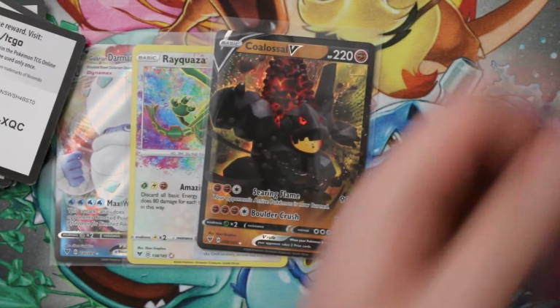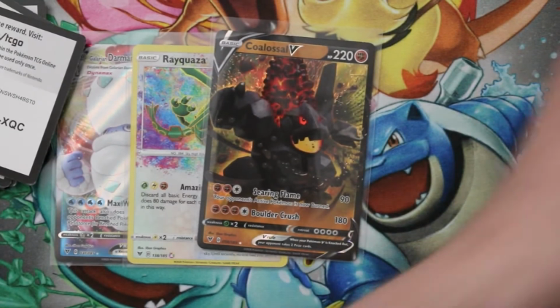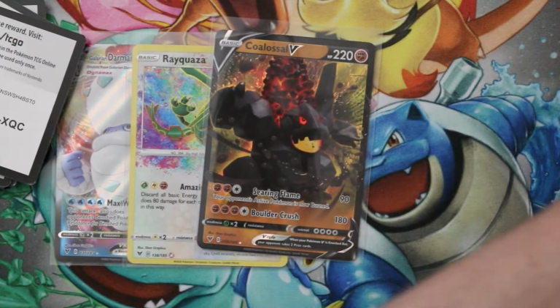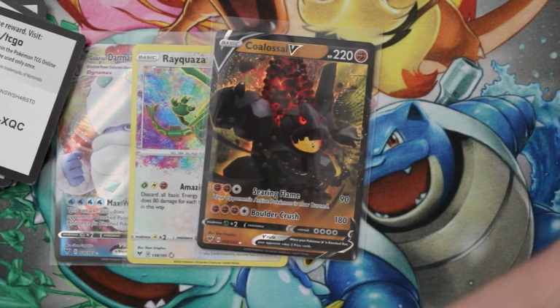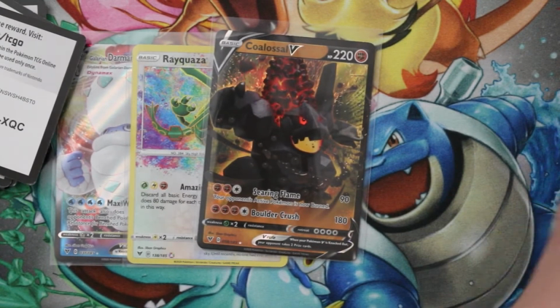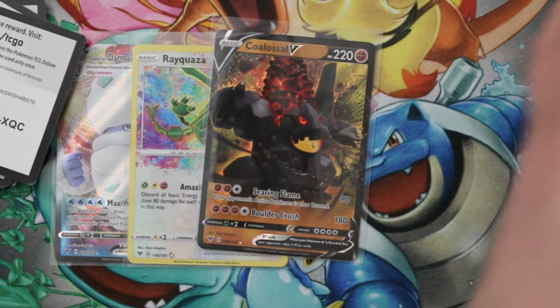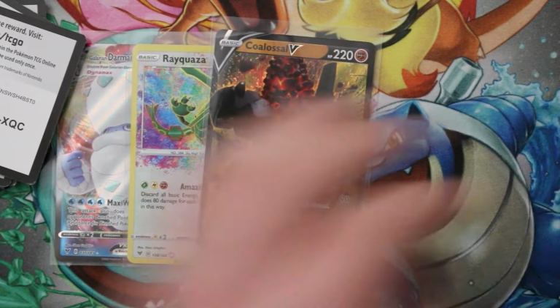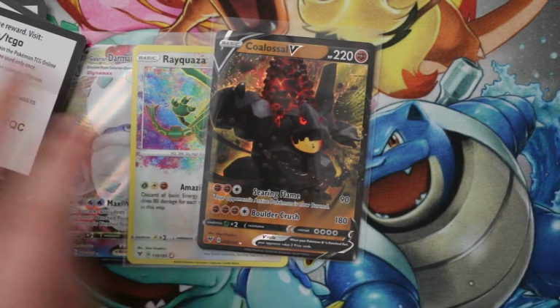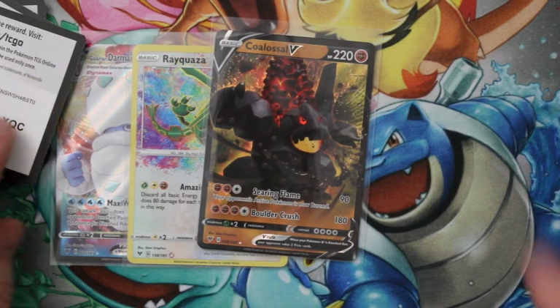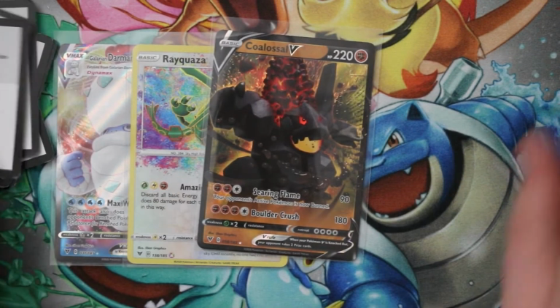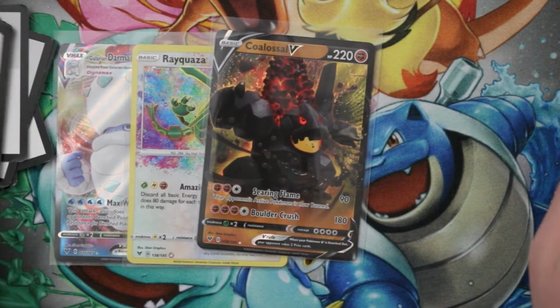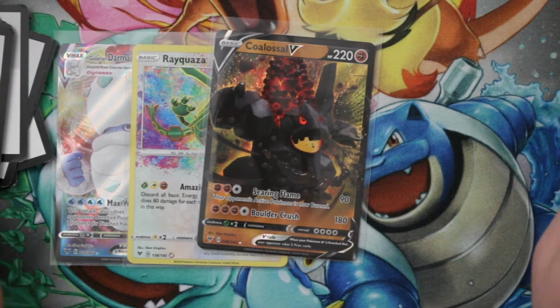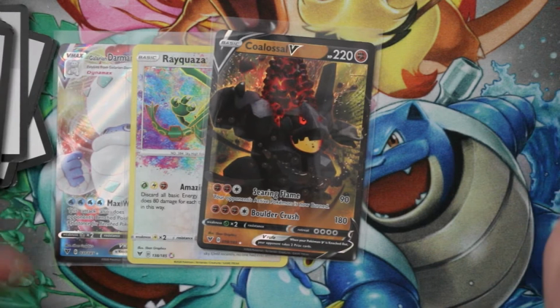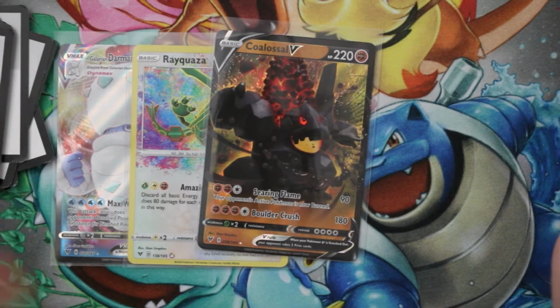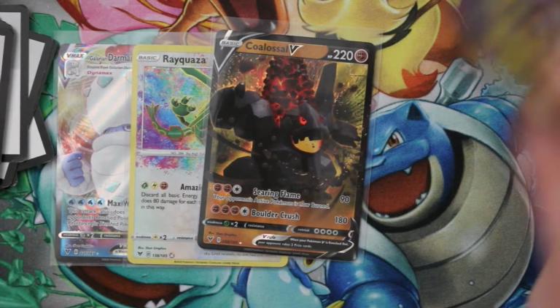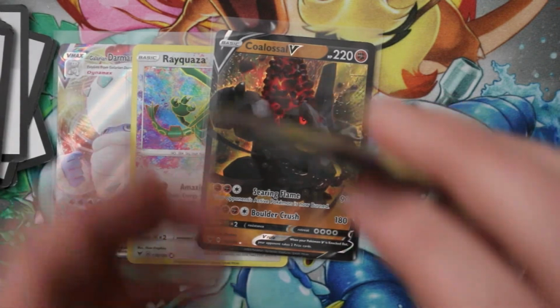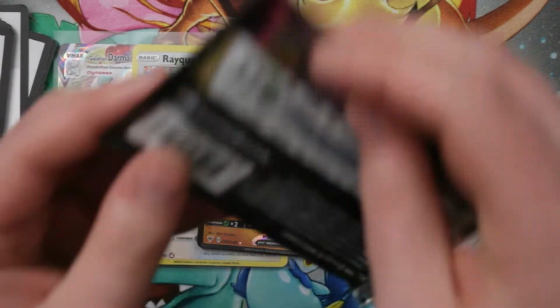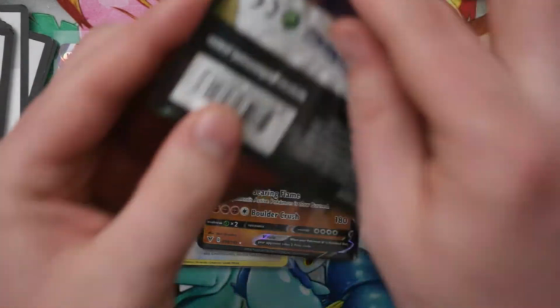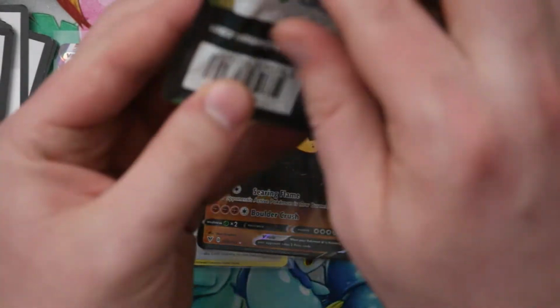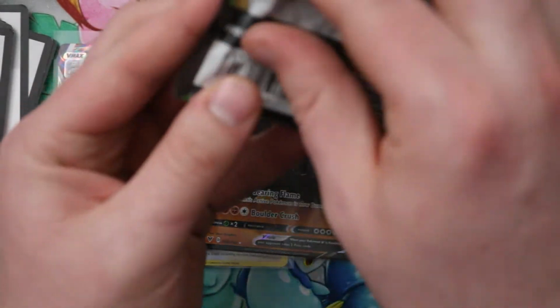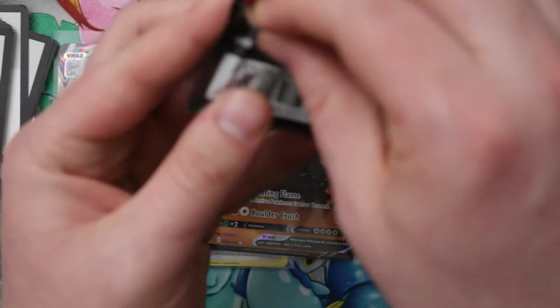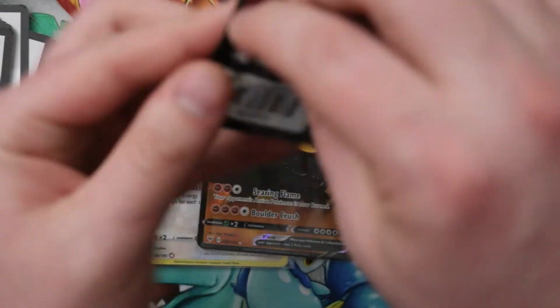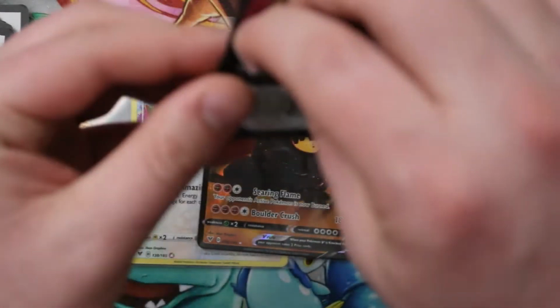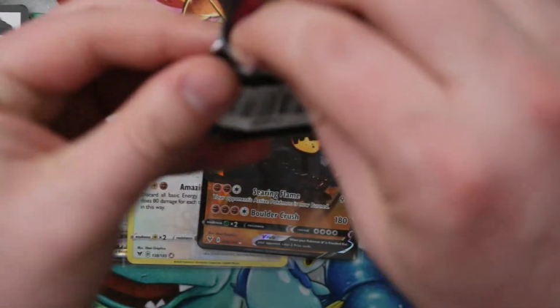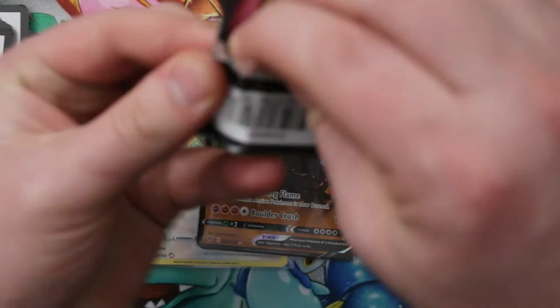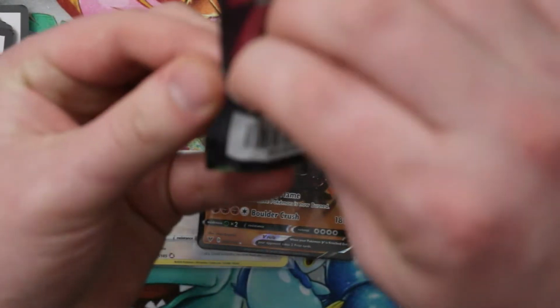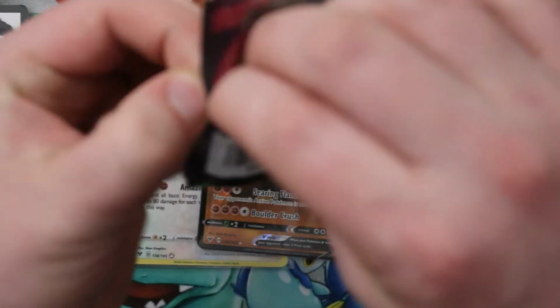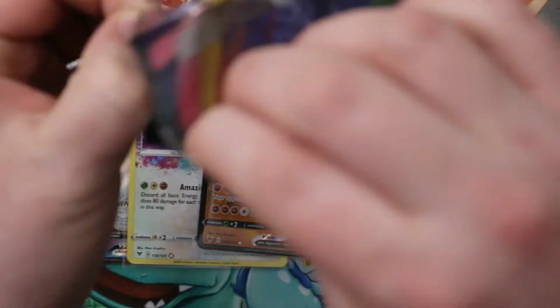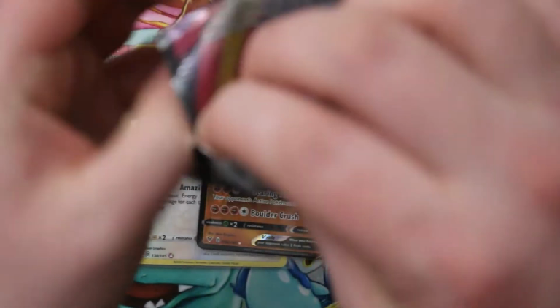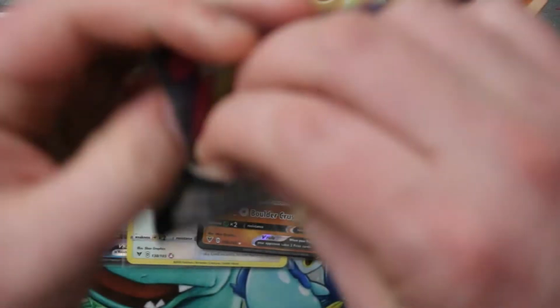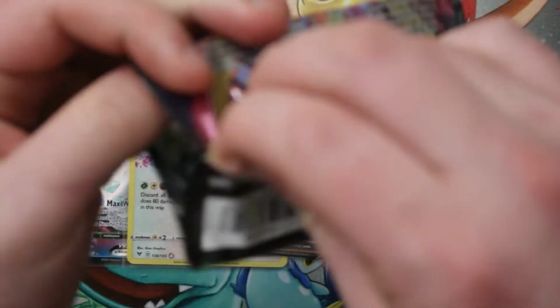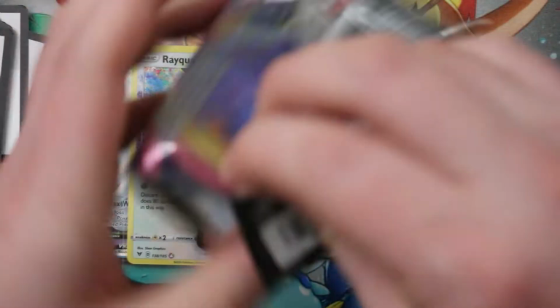We've got a Togekiss VMAX — that's our first one of those, so second VMAX from the box, which is always nice. That's first off the box, so we end up with a V, an amazing rare, and two VMAXes. That's pretty good for half a box.